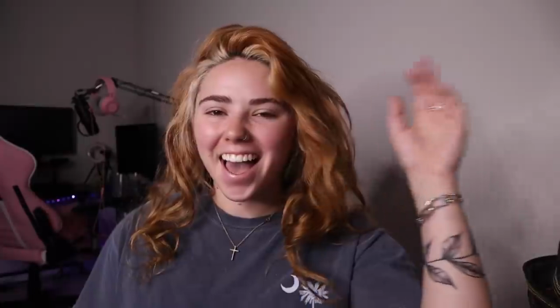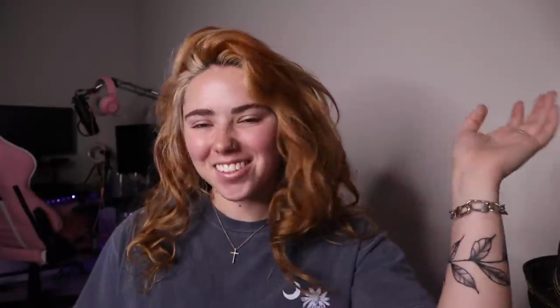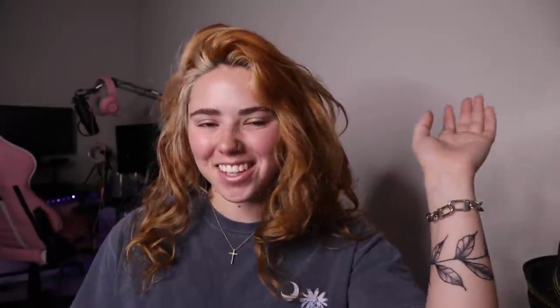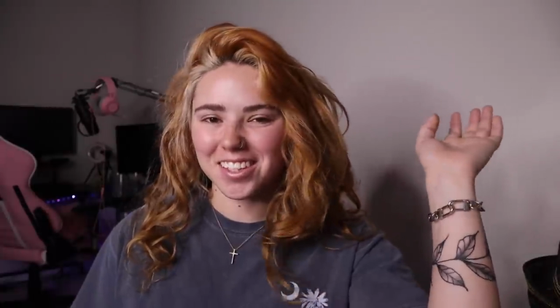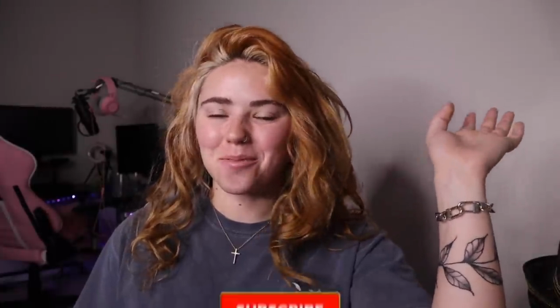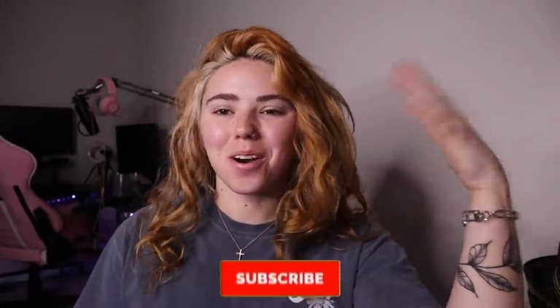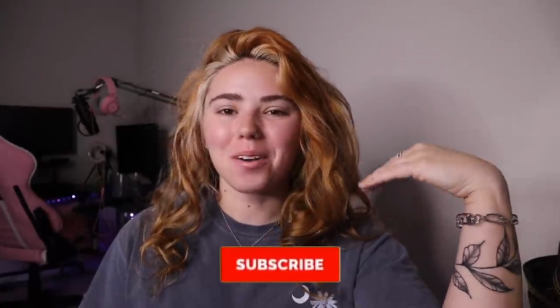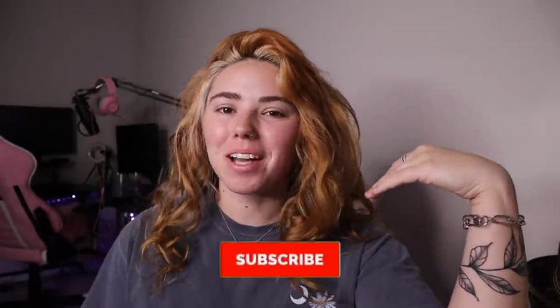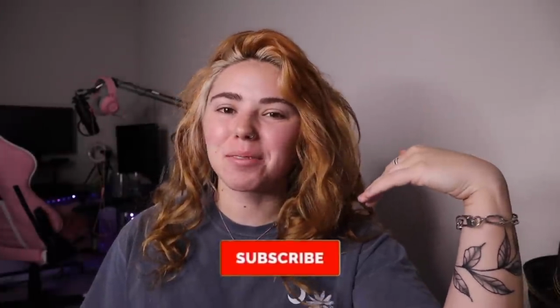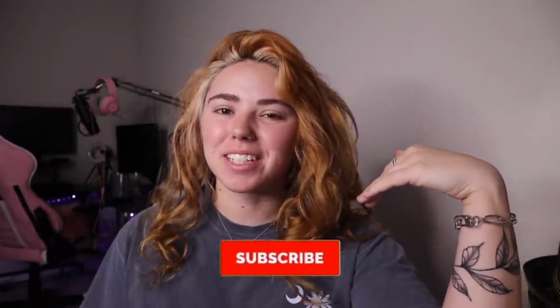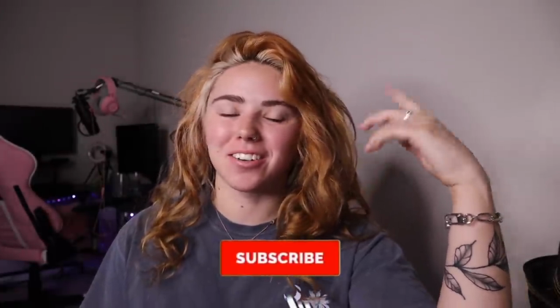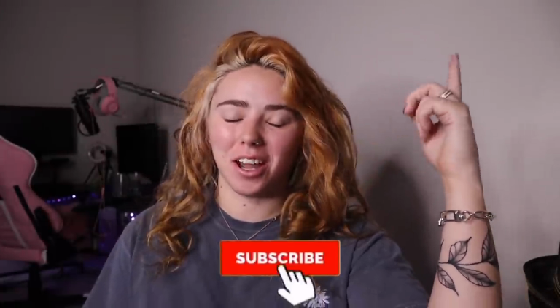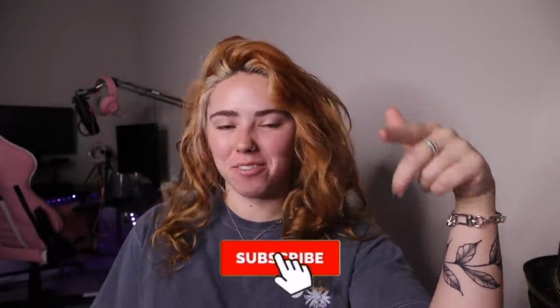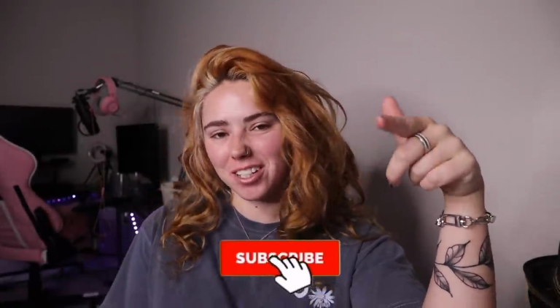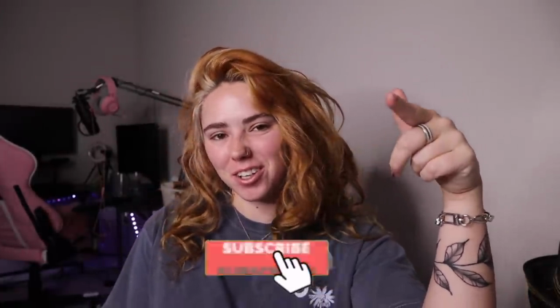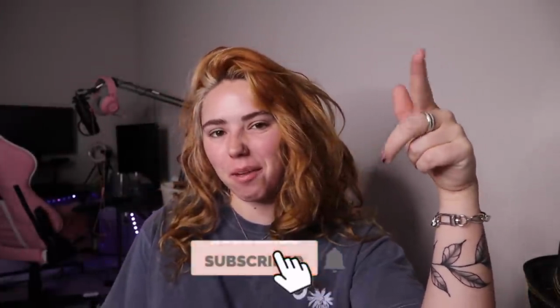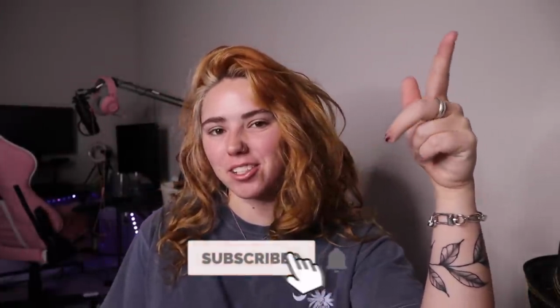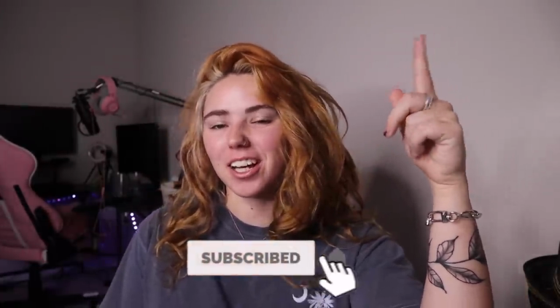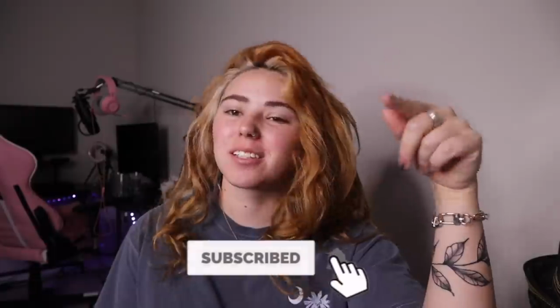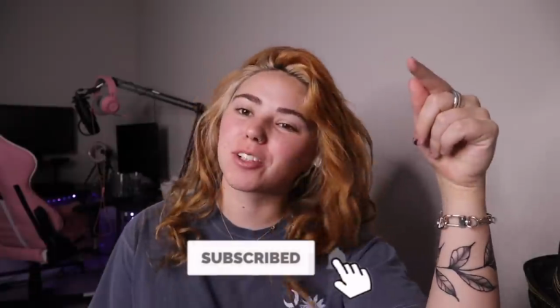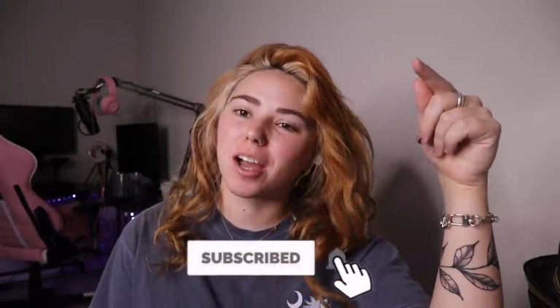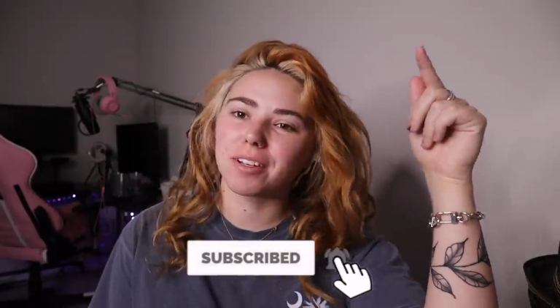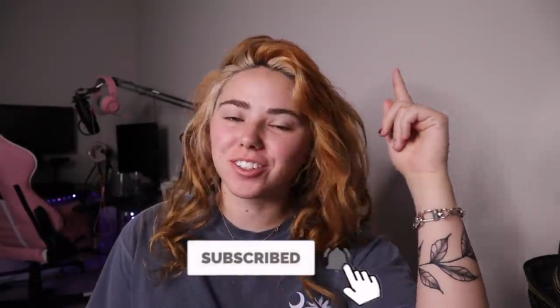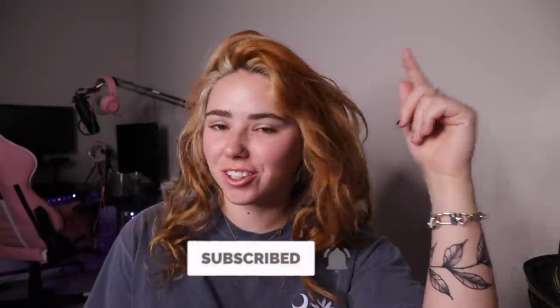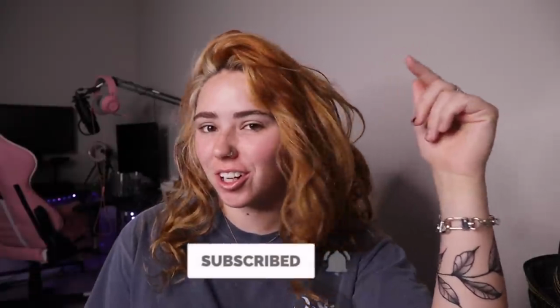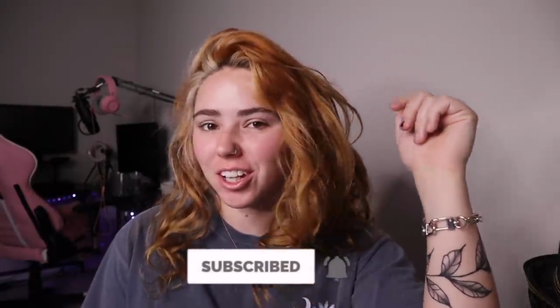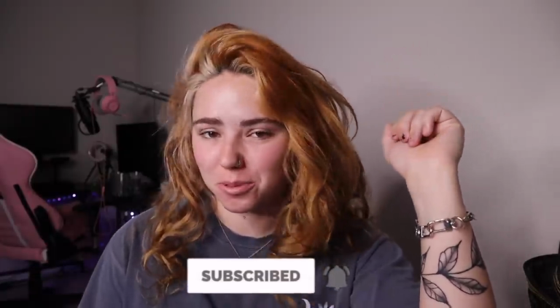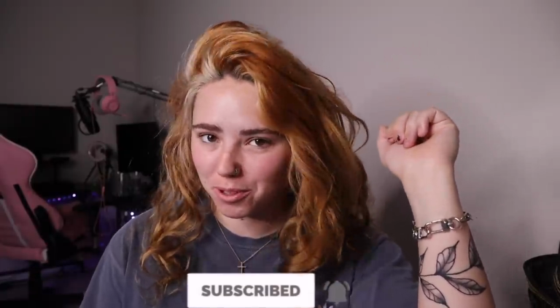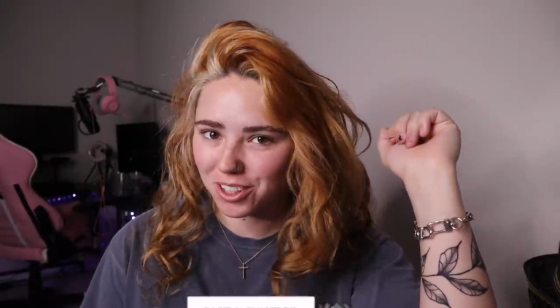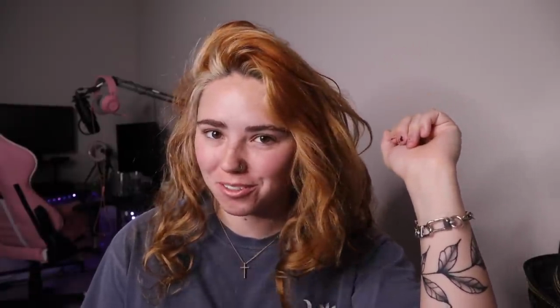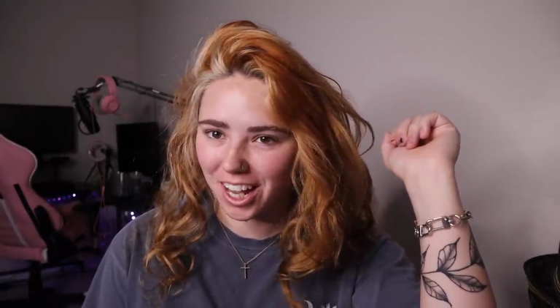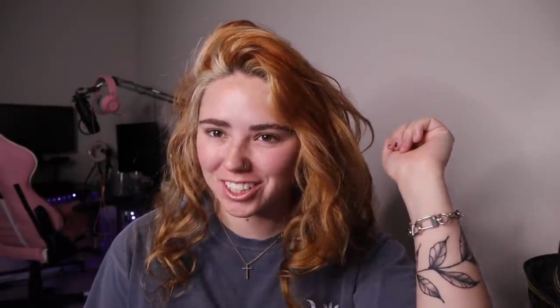Hello siblings! Welcome back to my channel. If you guys are new, make sure to hit subscribe and turn on those post notifications.